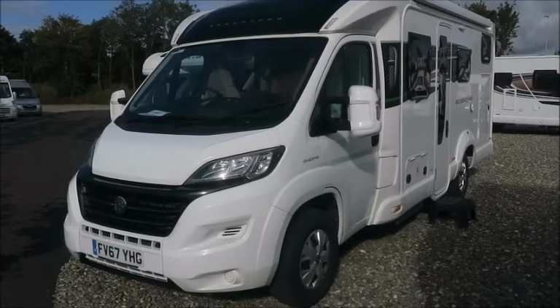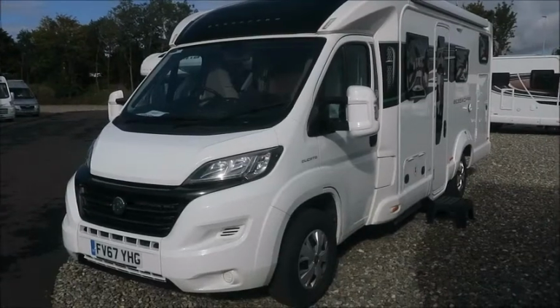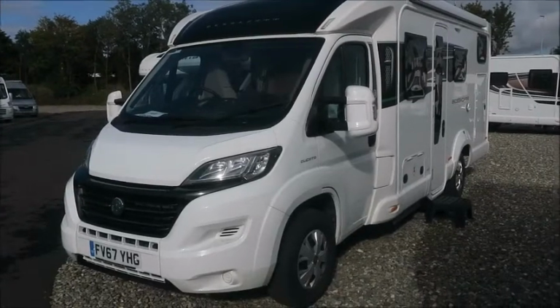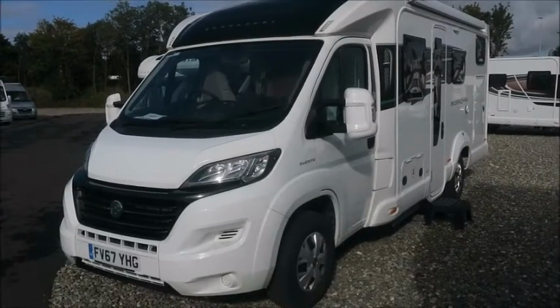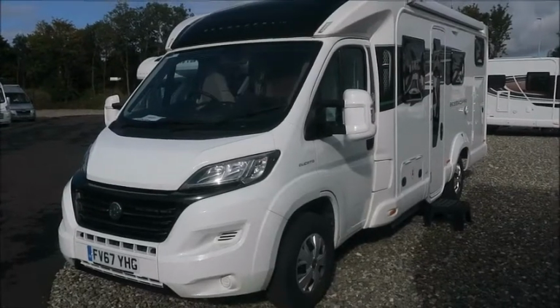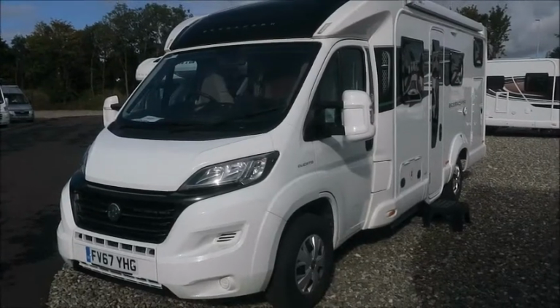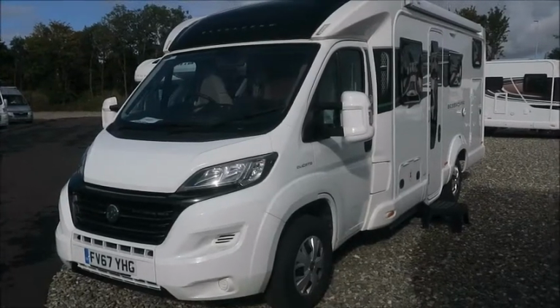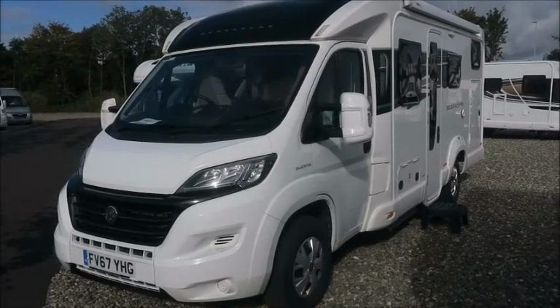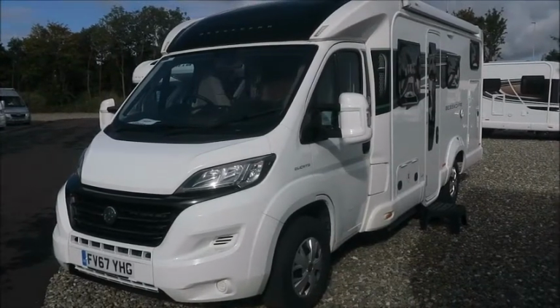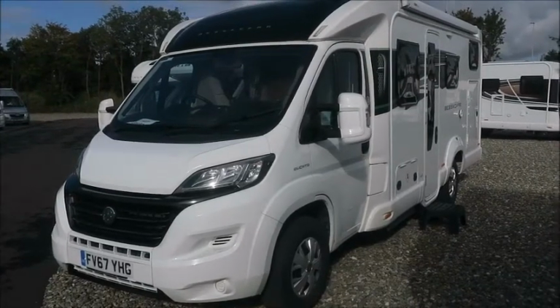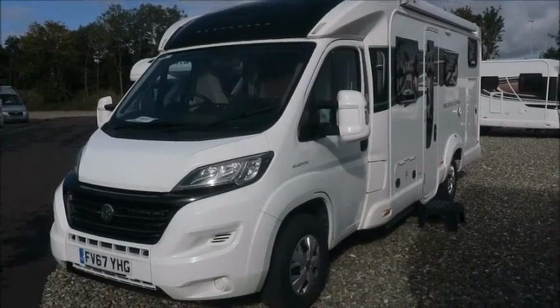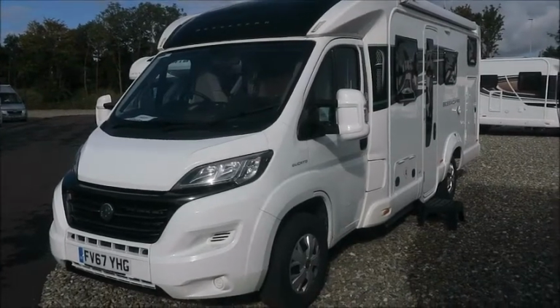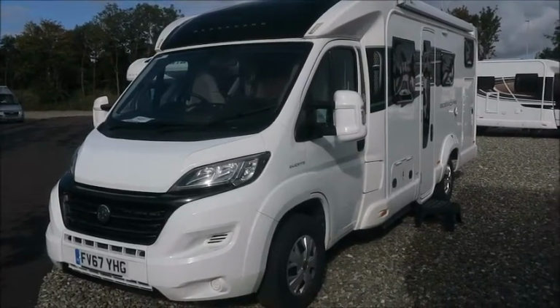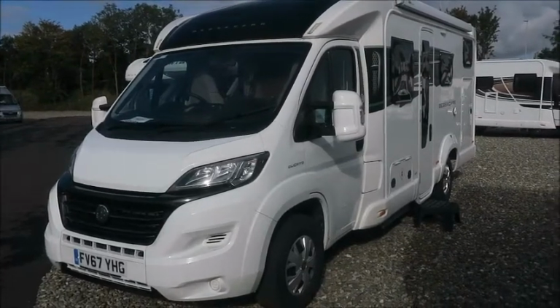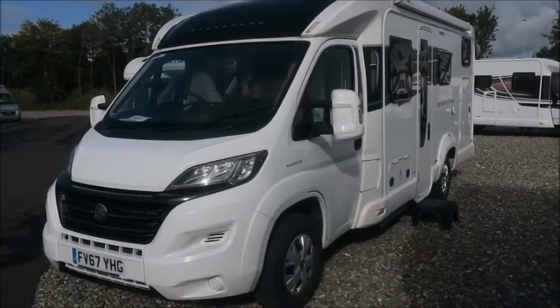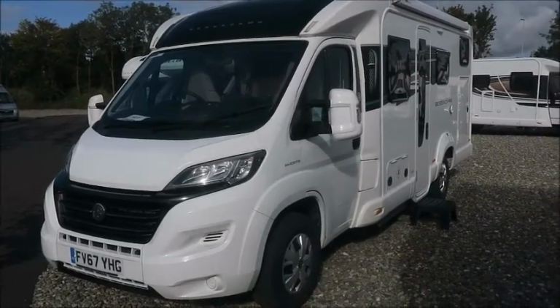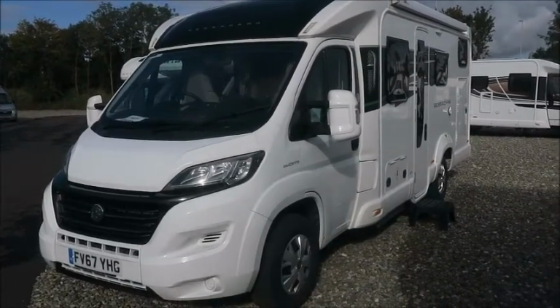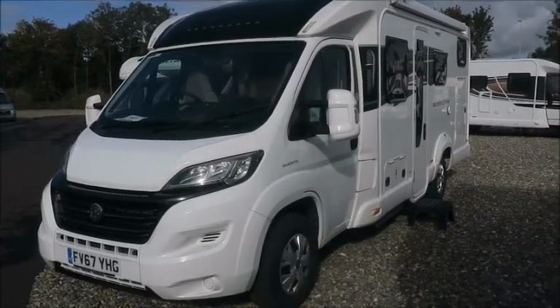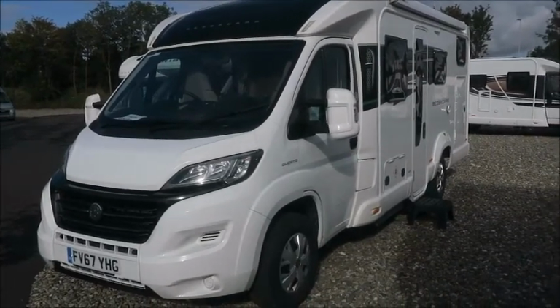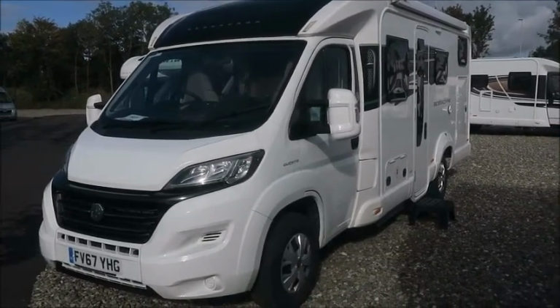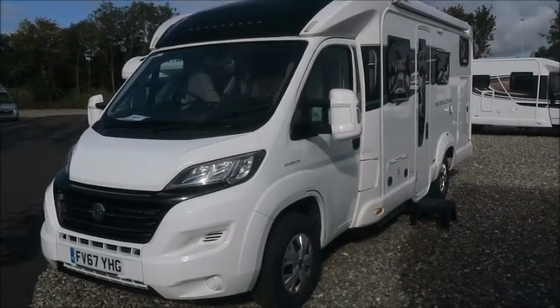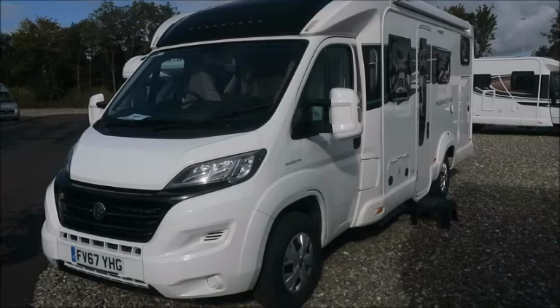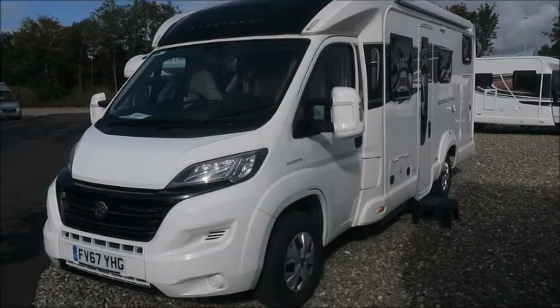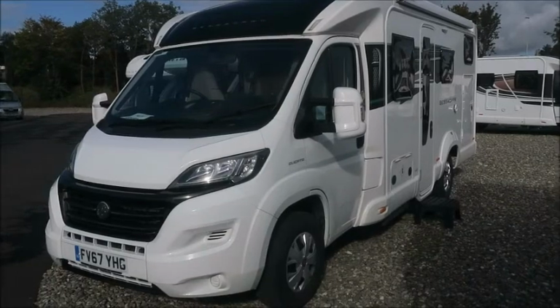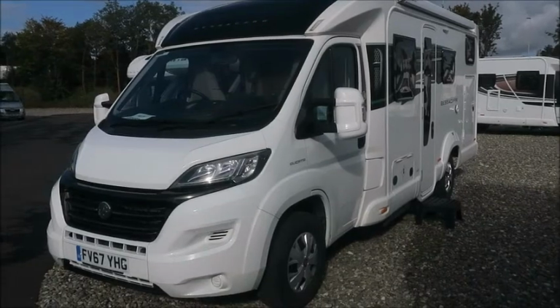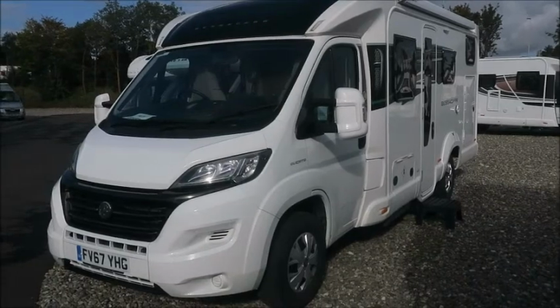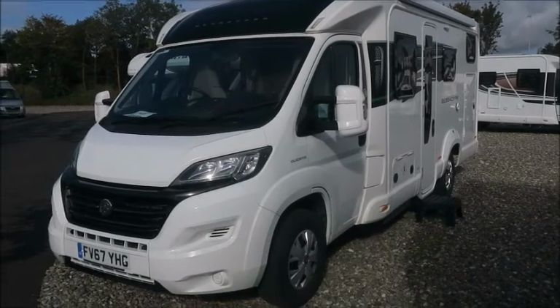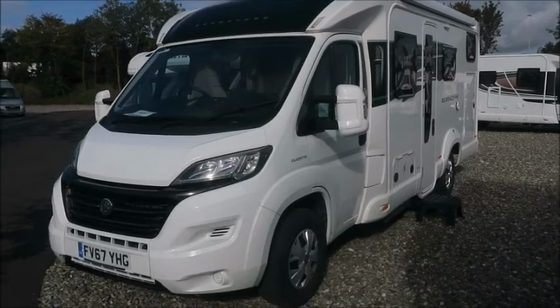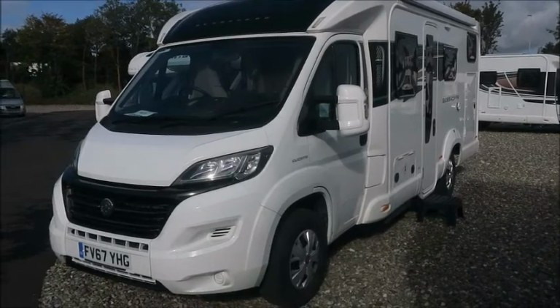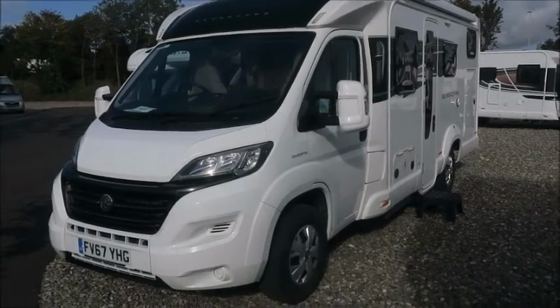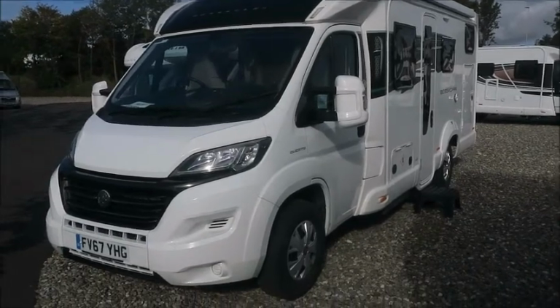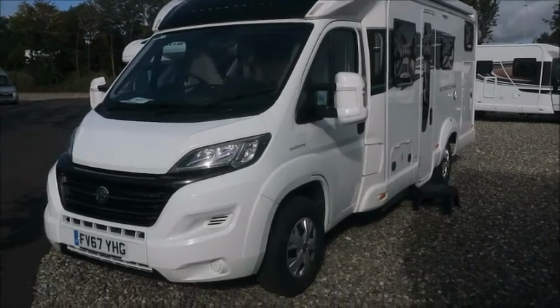Welcome back to Salar Pleasure. Here we have a Besker 484 motor home. Let's go and take a look.